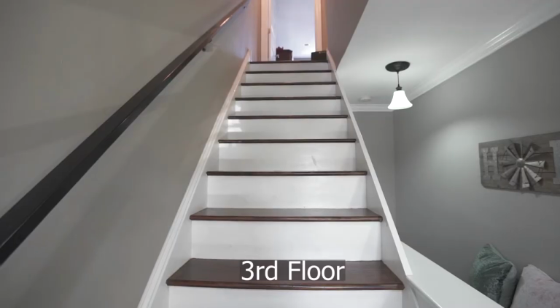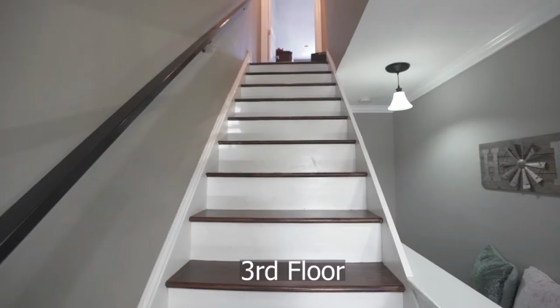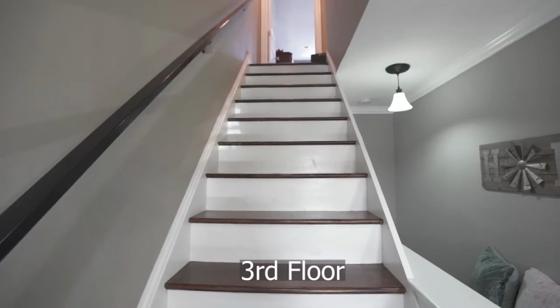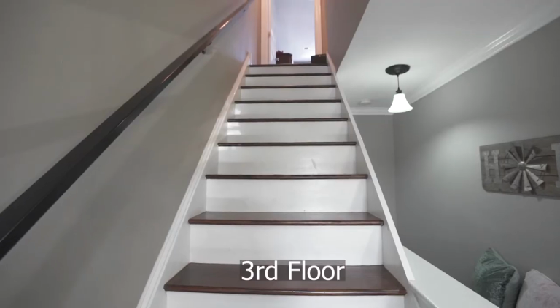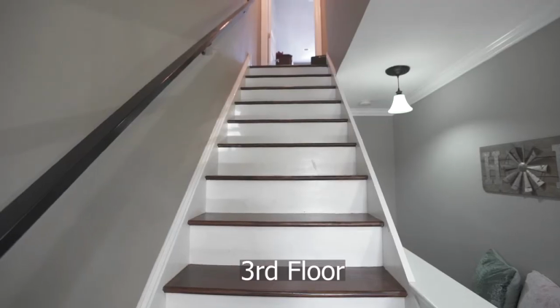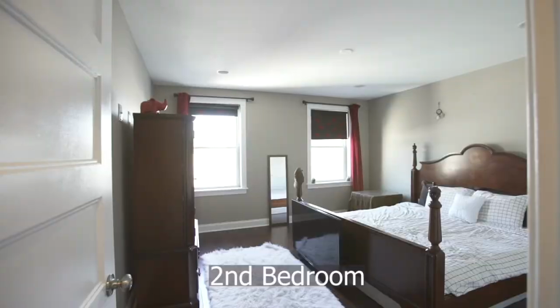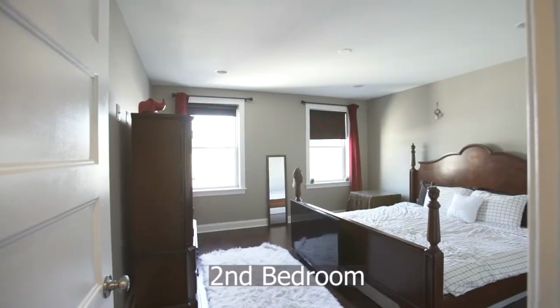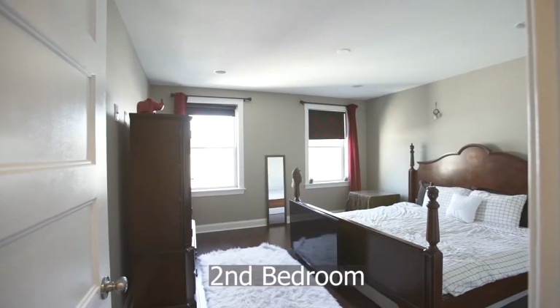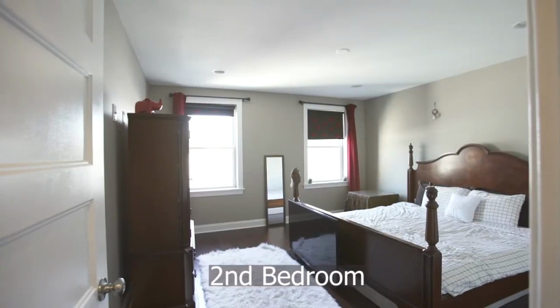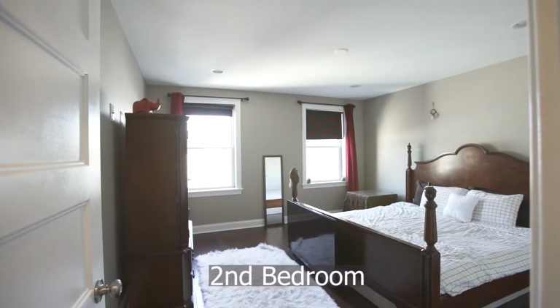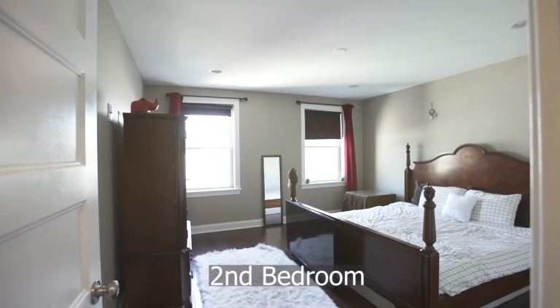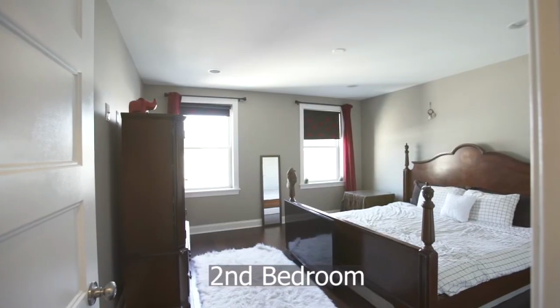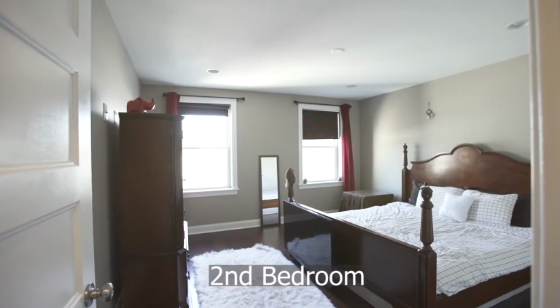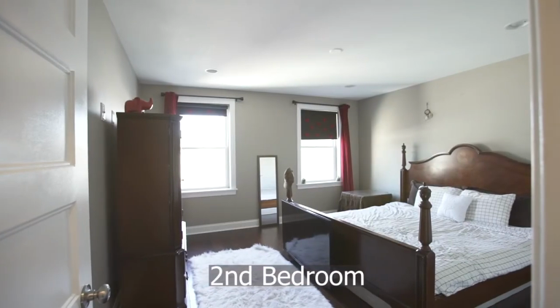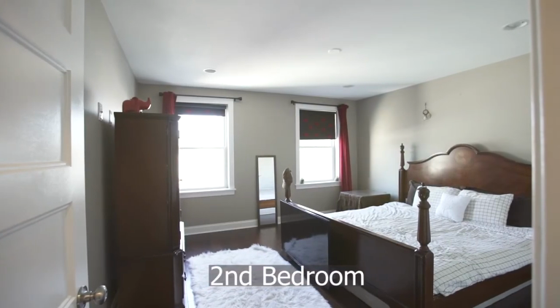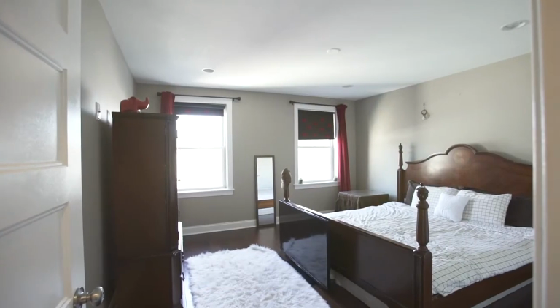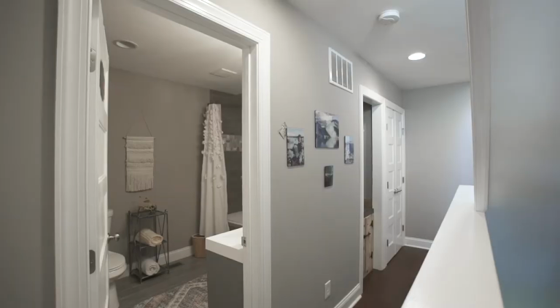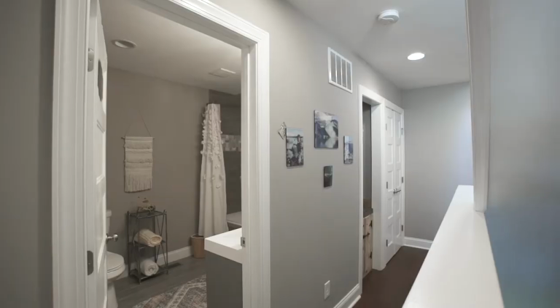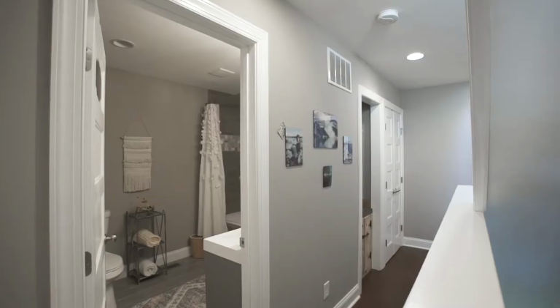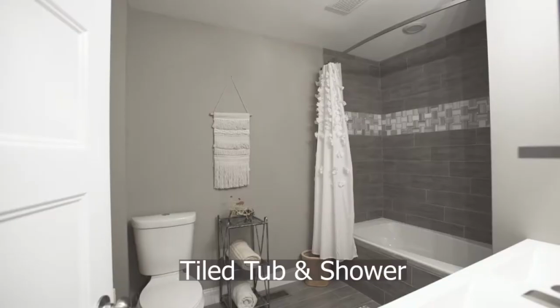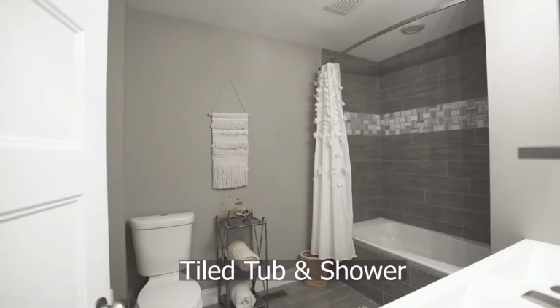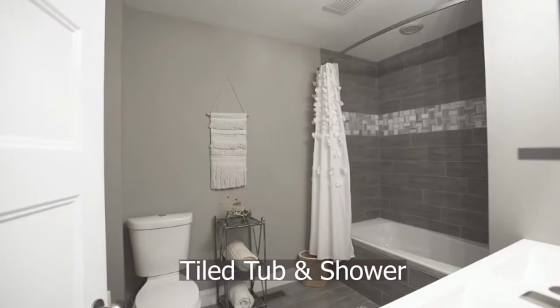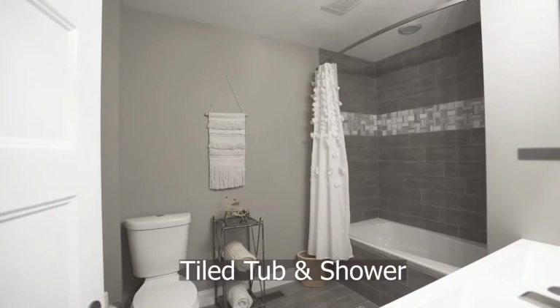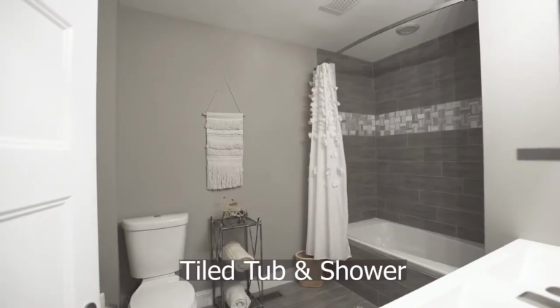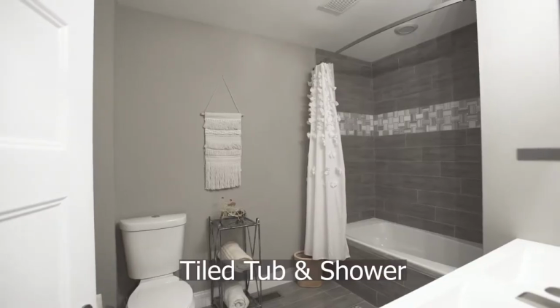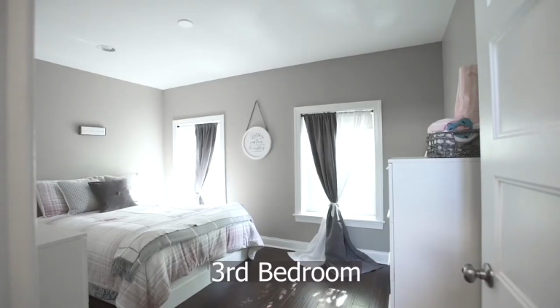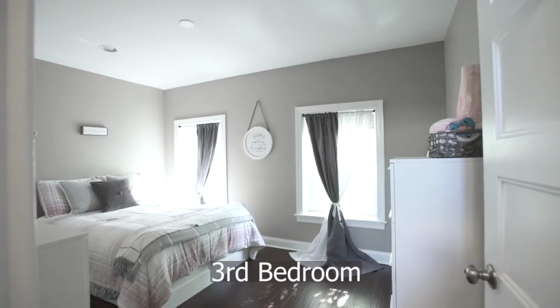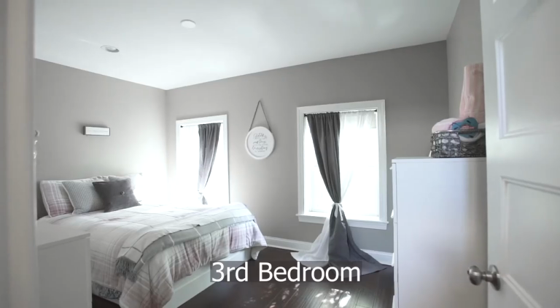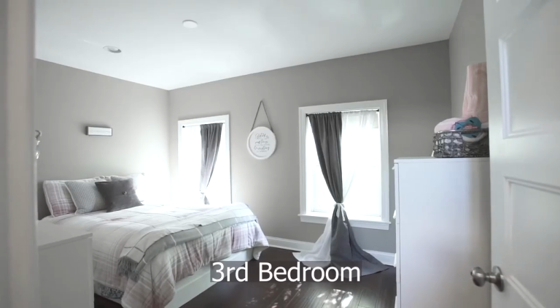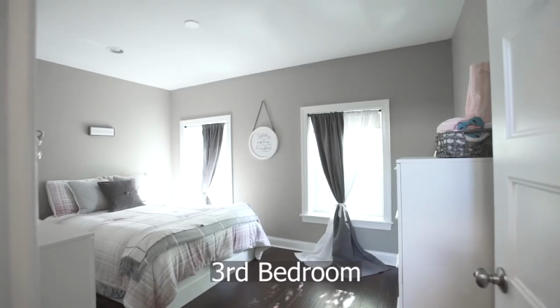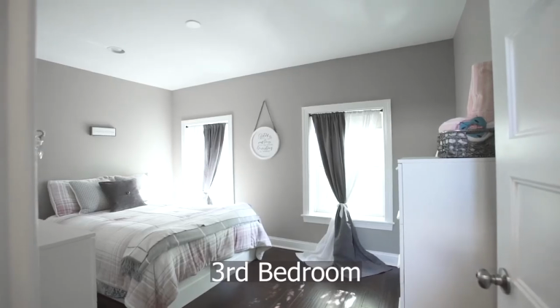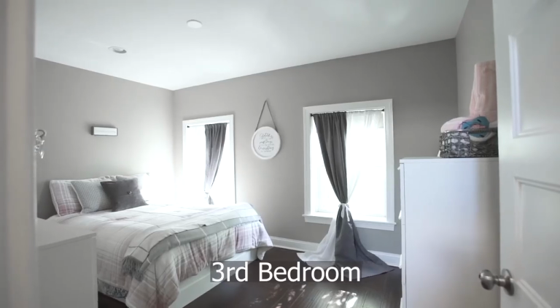The third floor consists of a bedroom in the rear, tile tub and shower, and a bedroom in the front.